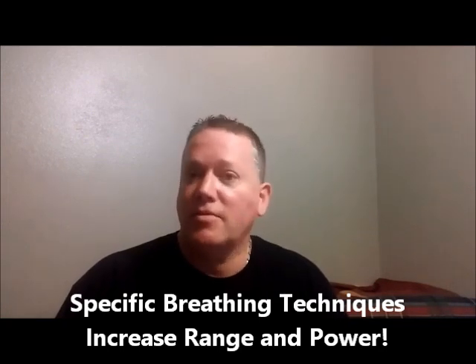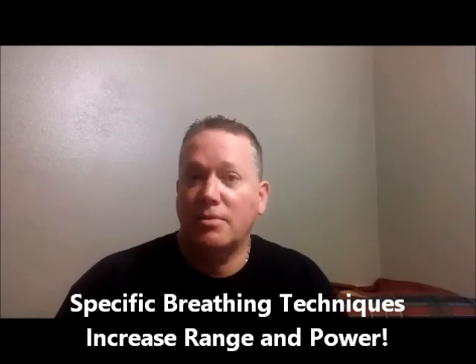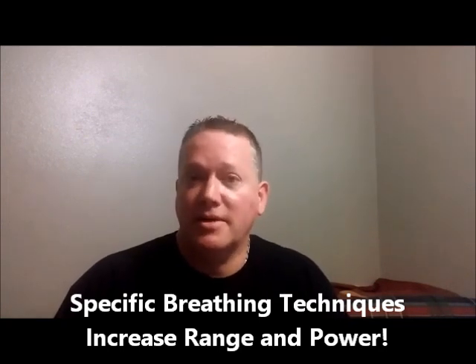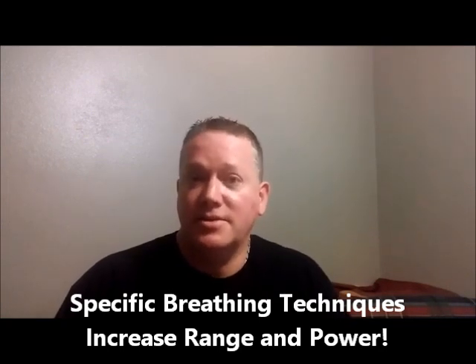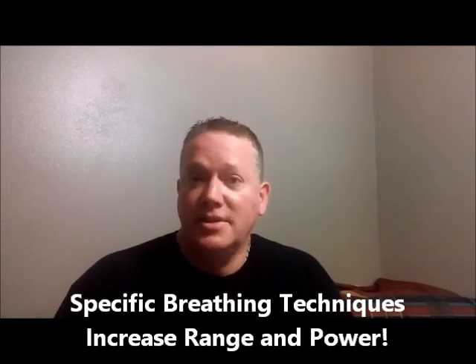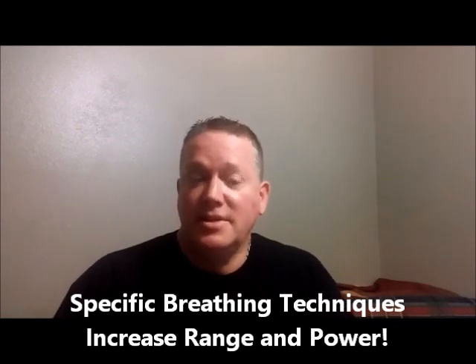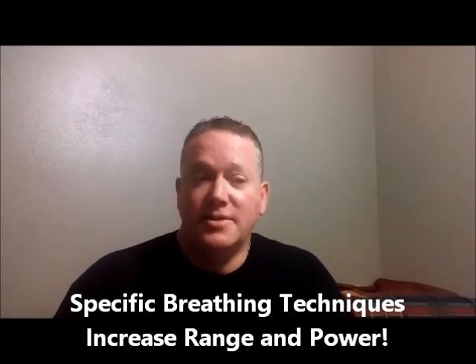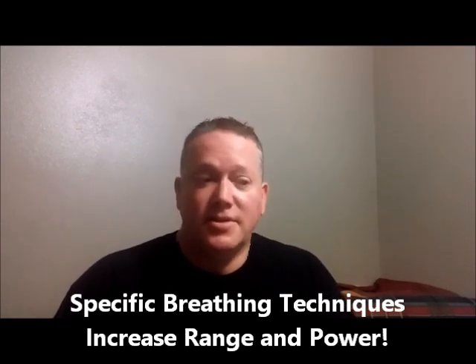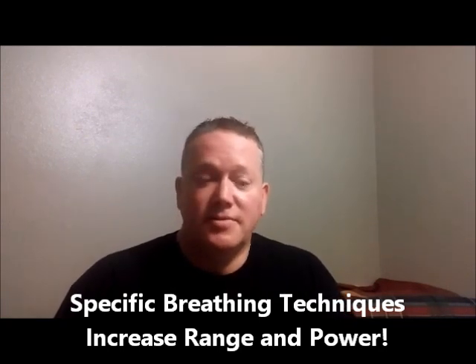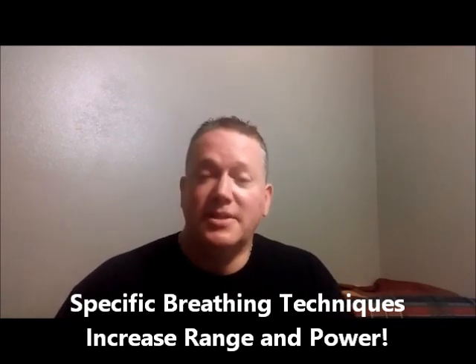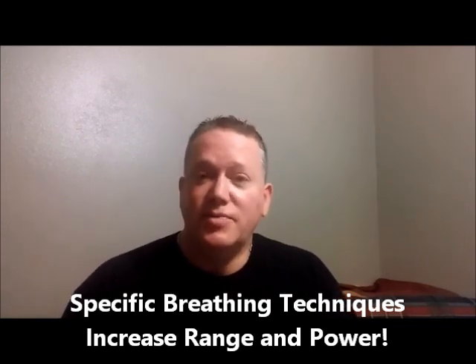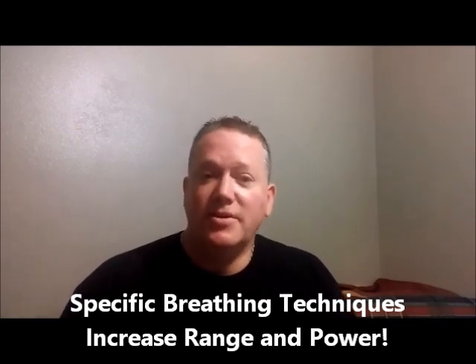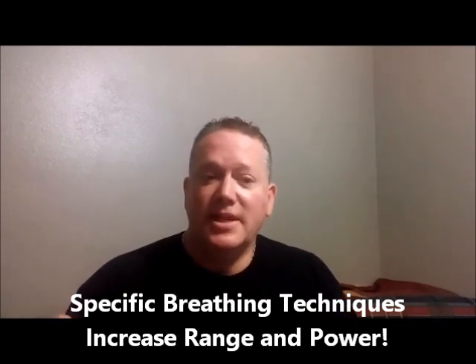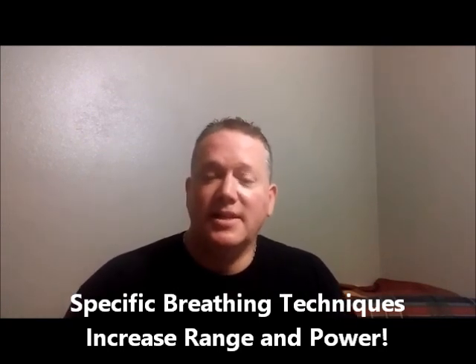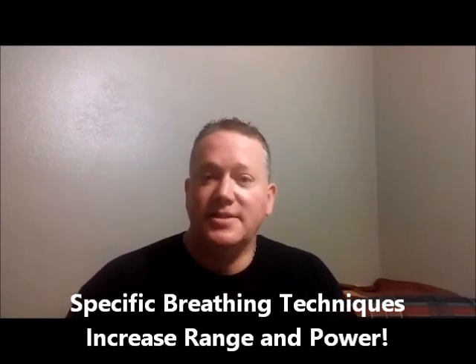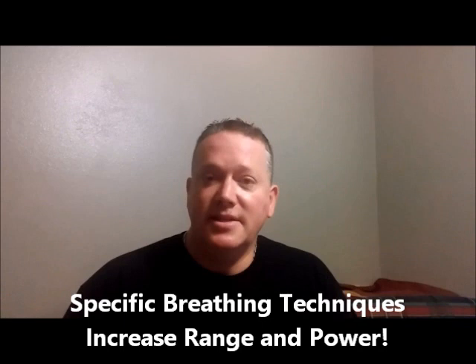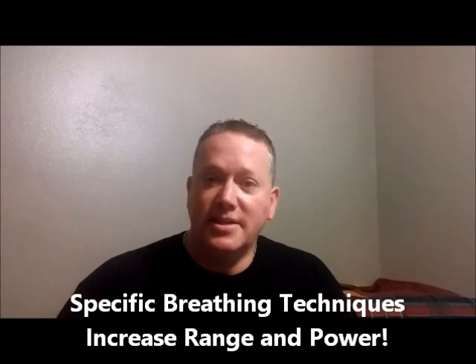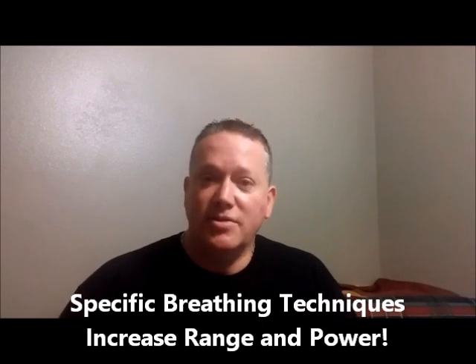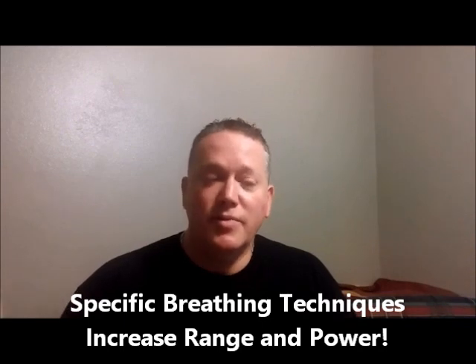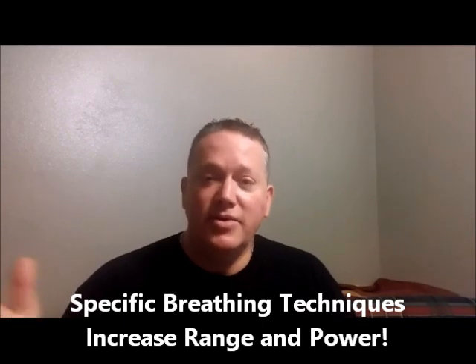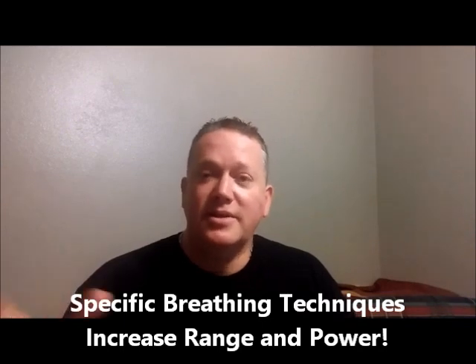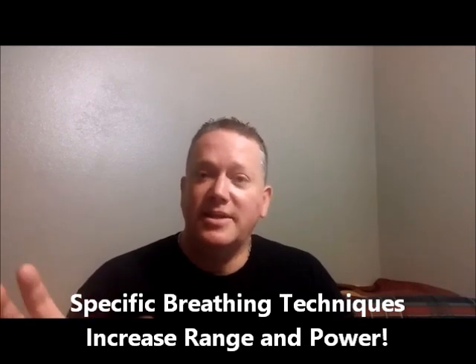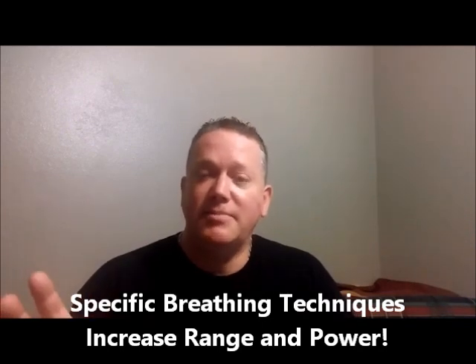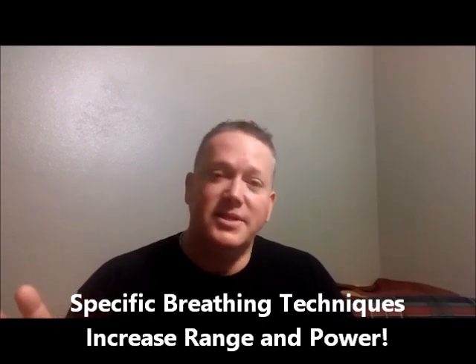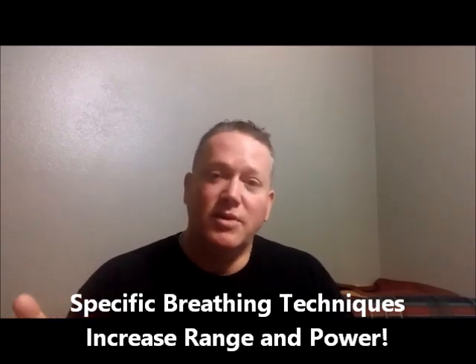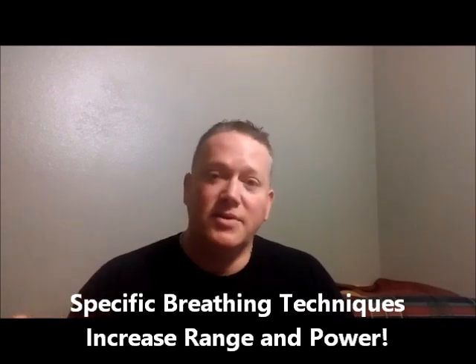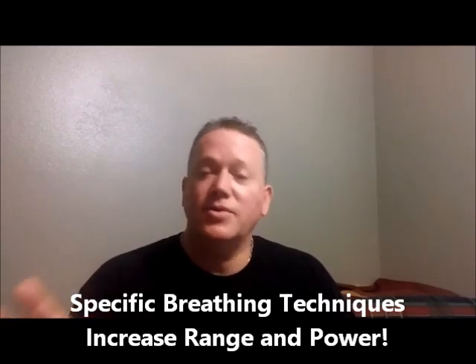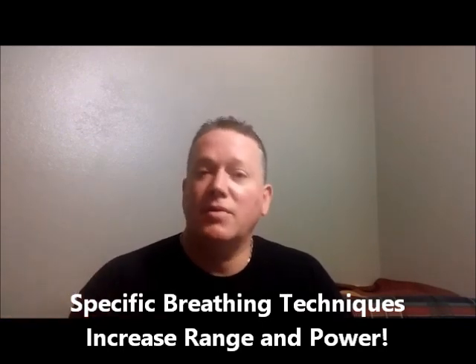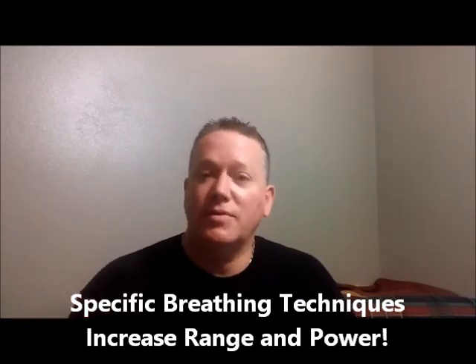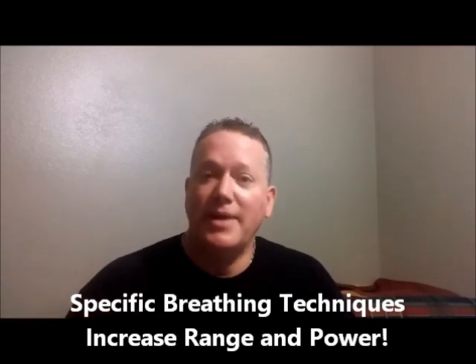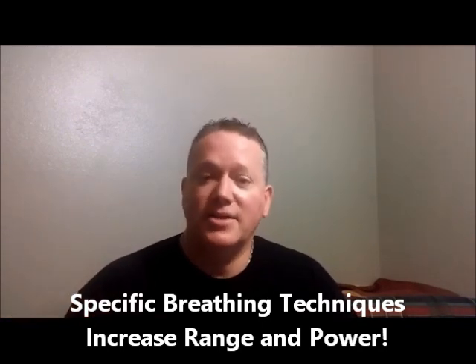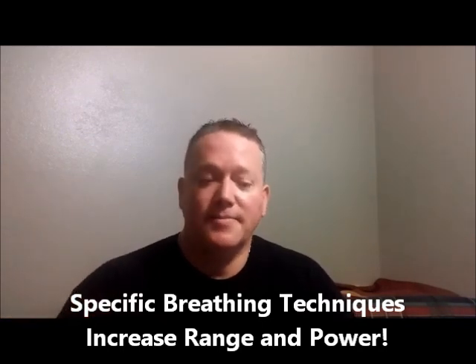We're already talking over a hundred dollars' worth of value. But this one here is not like a lesson that then goes away — you get to keep this as a reference, so you can always refer back to it.